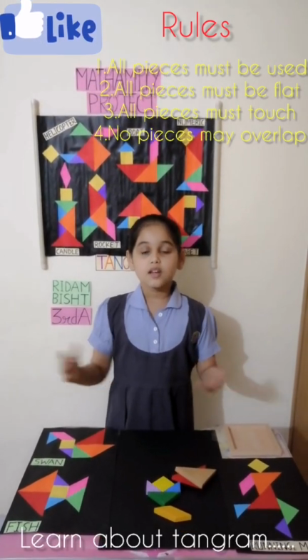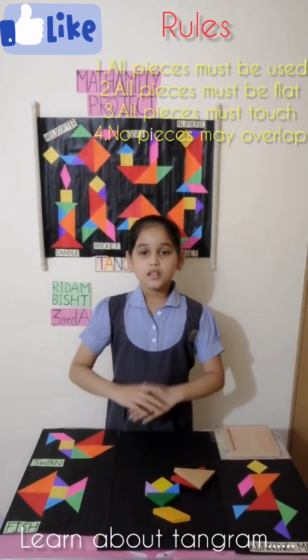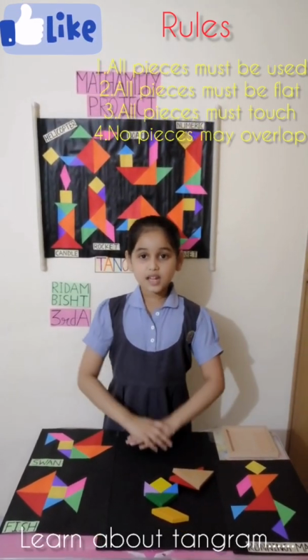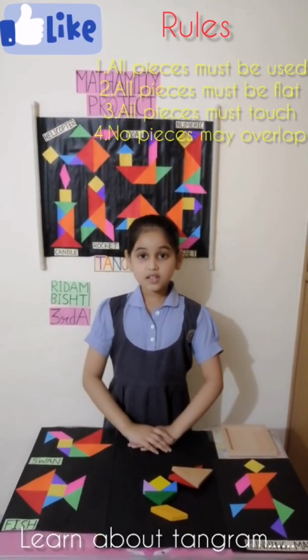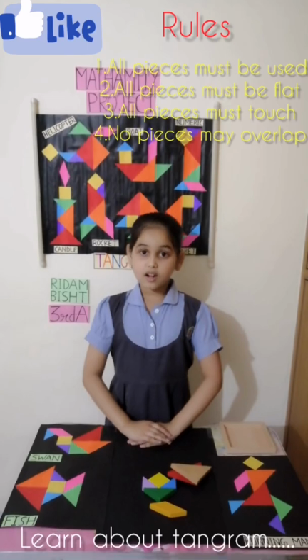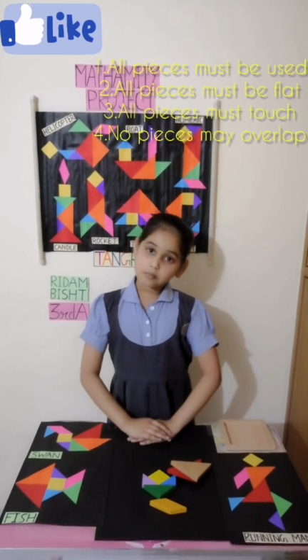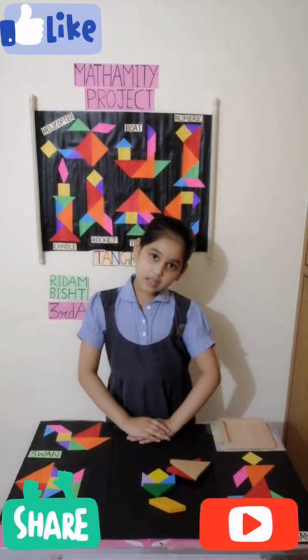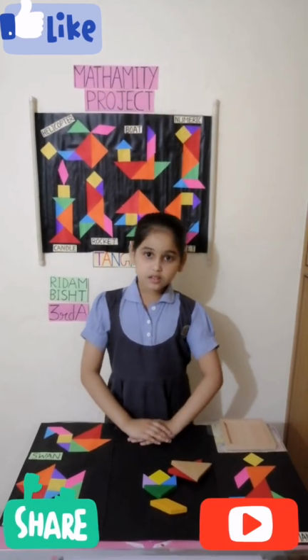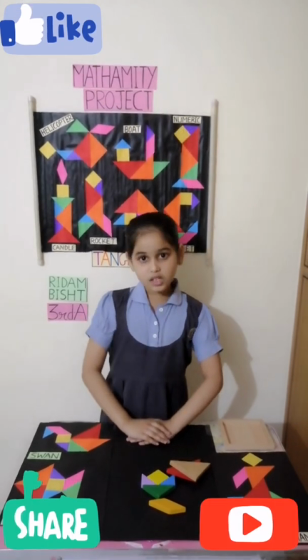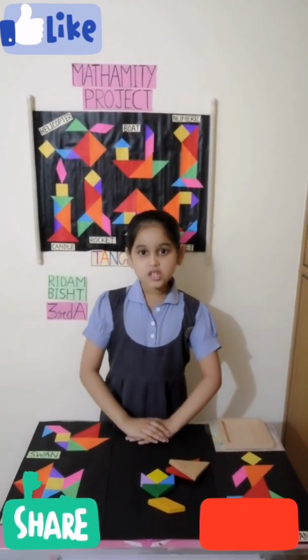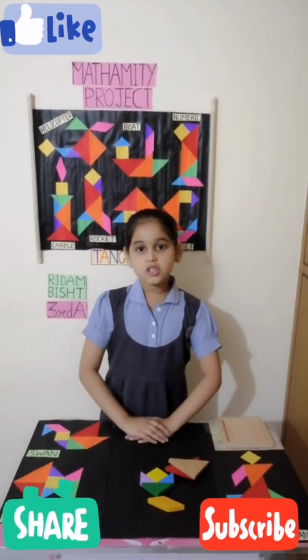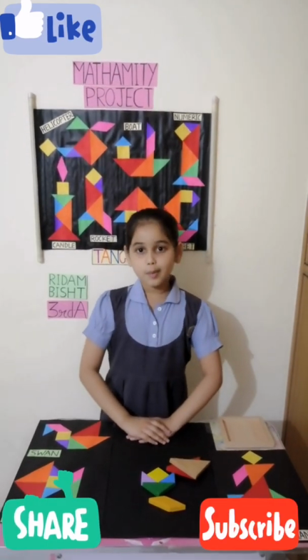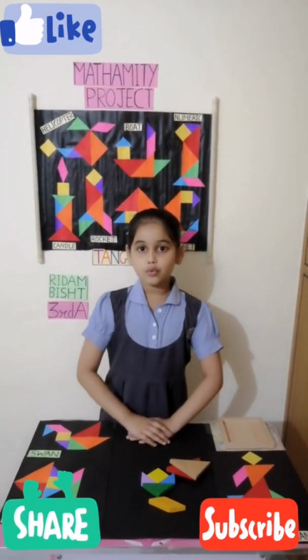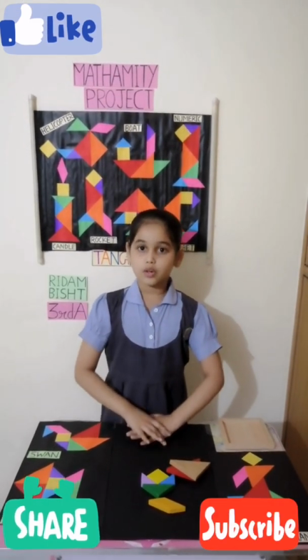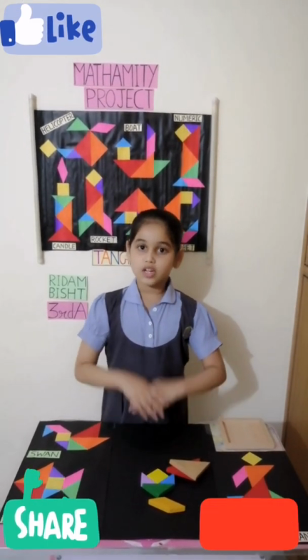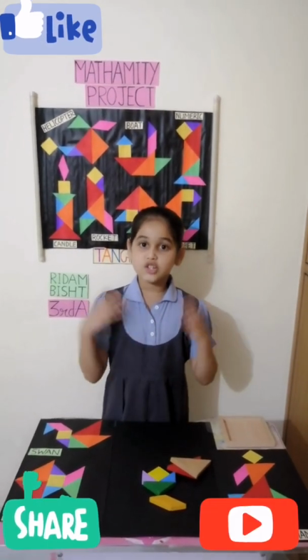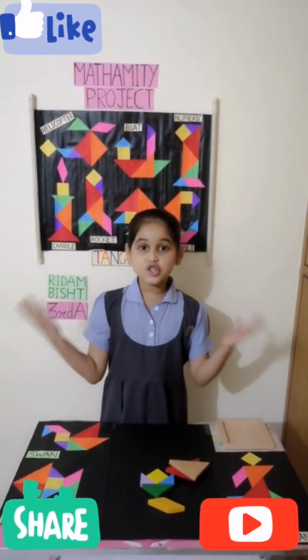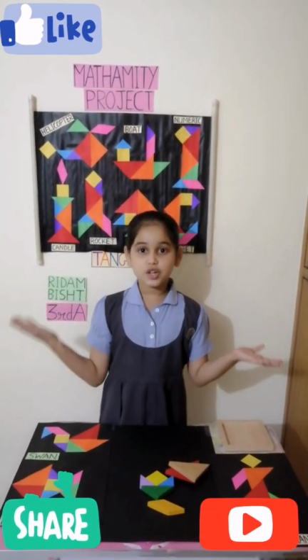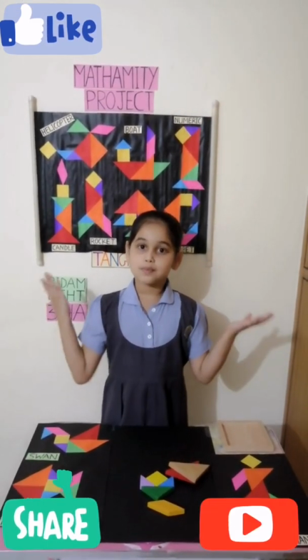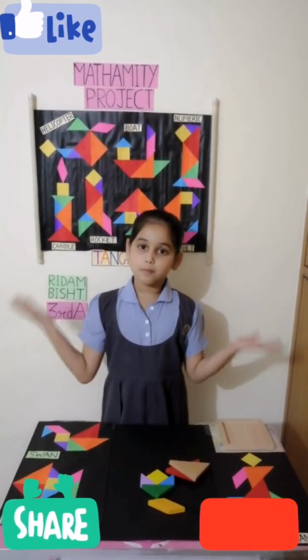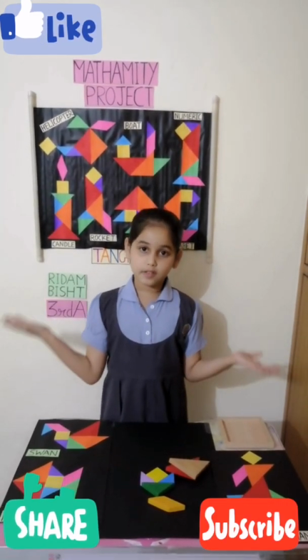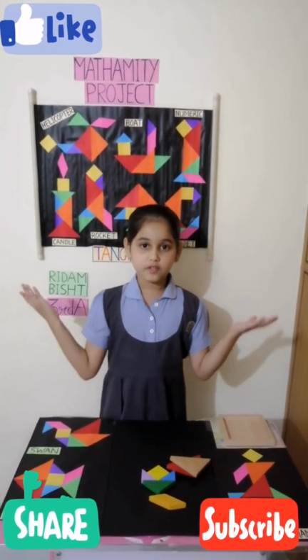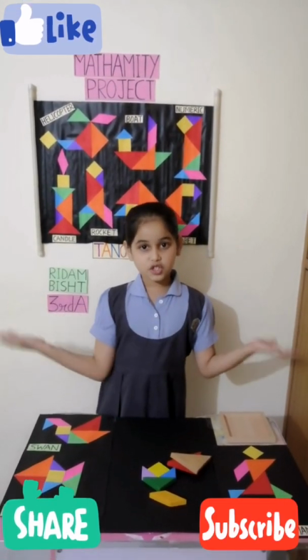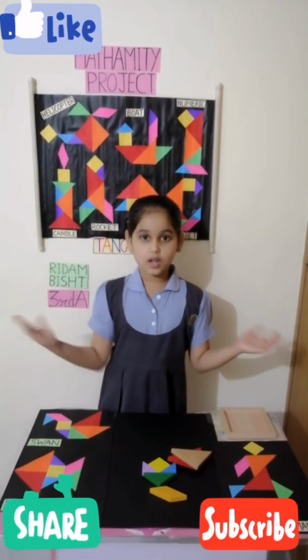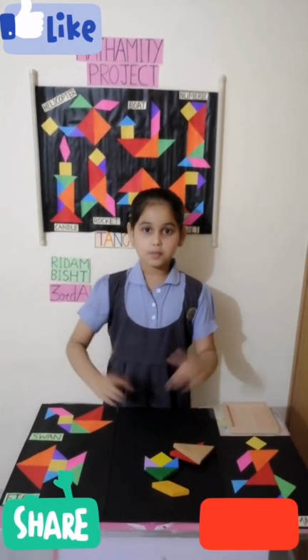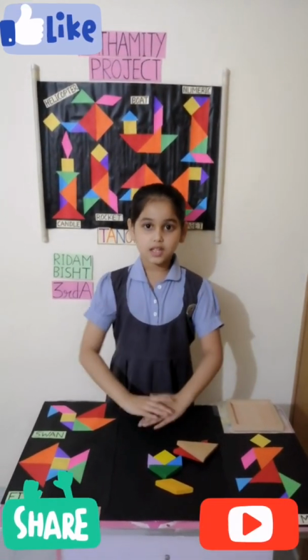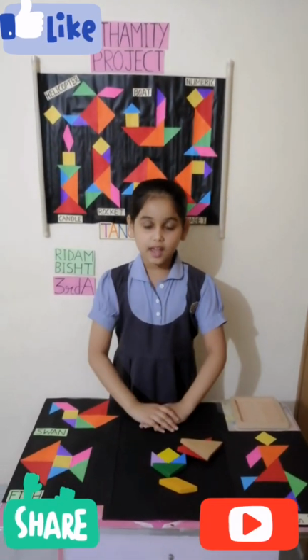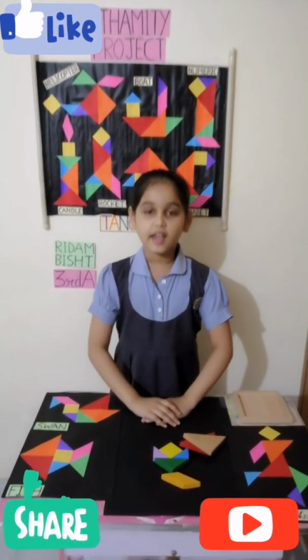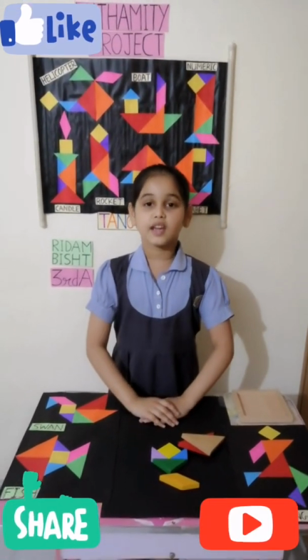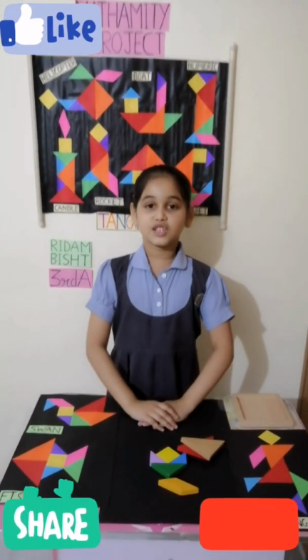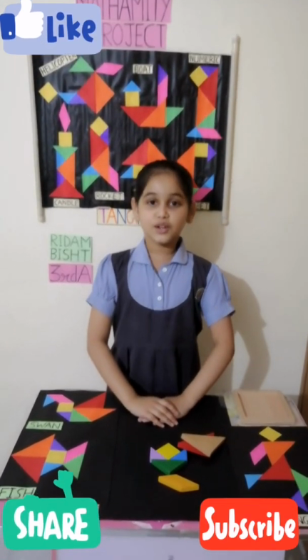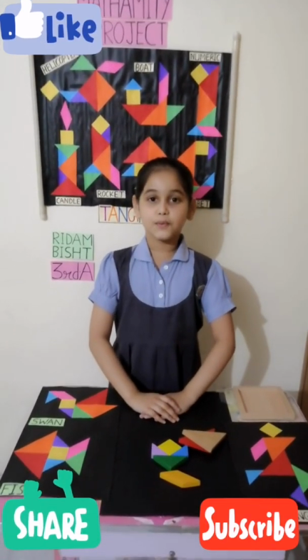Tangram can teach us about relationships between shapes. Thank you!